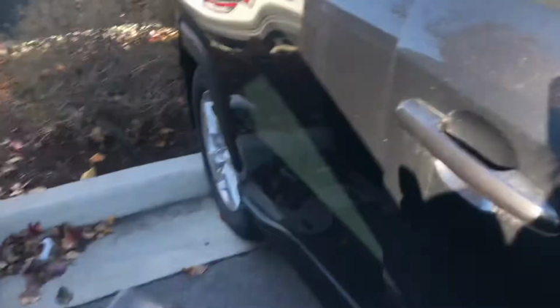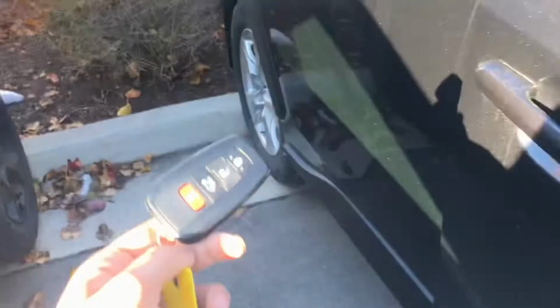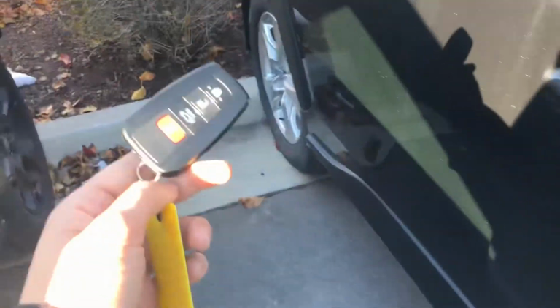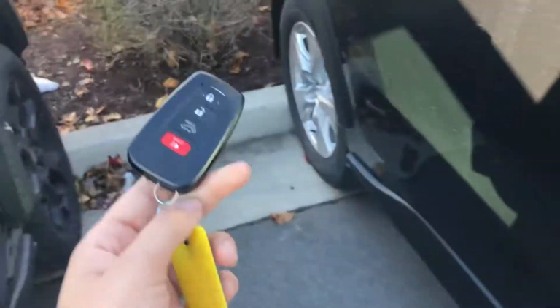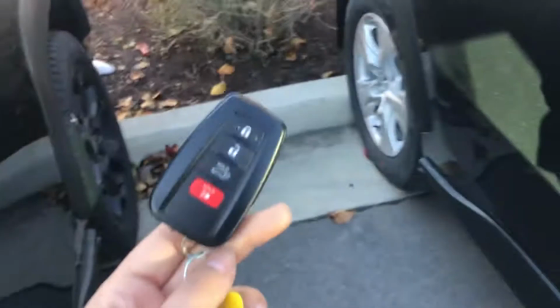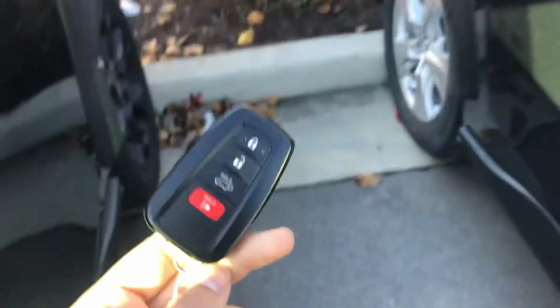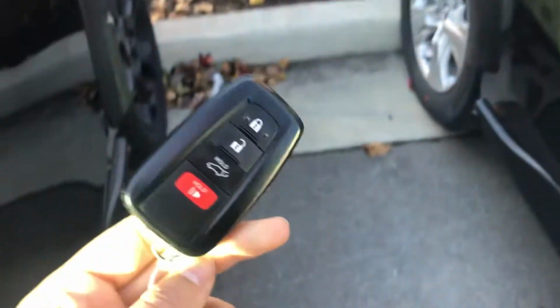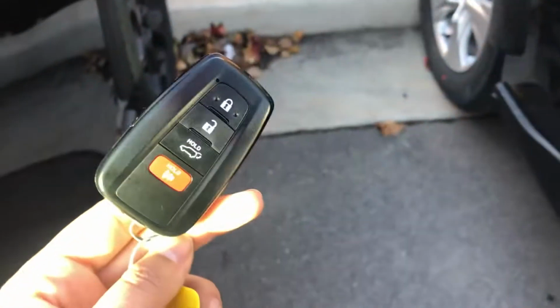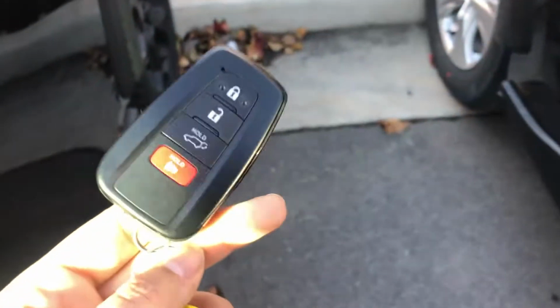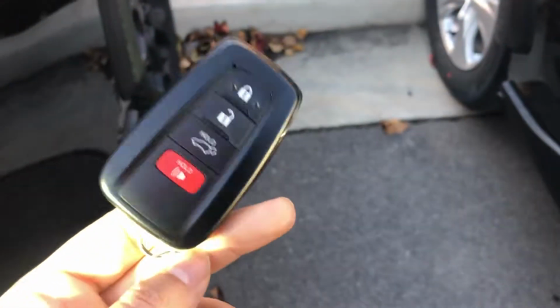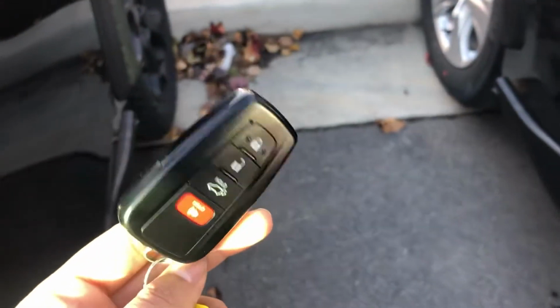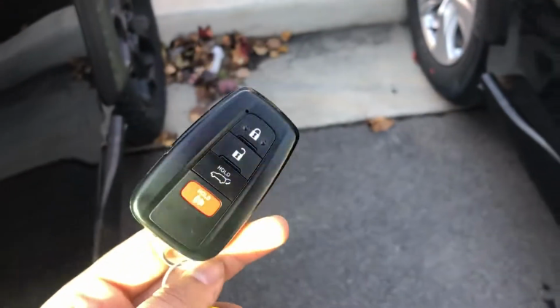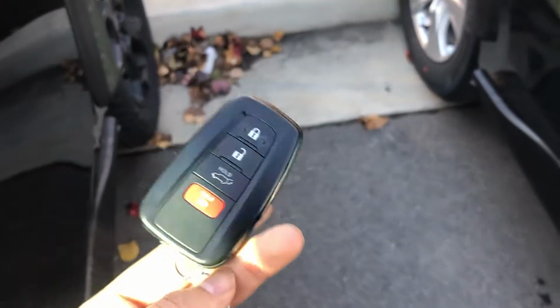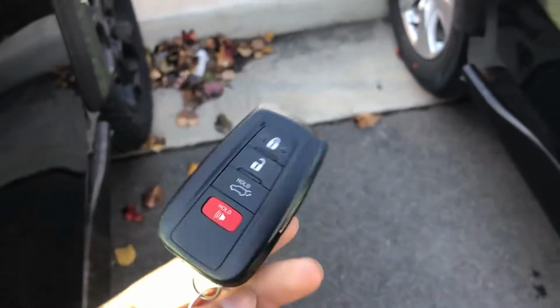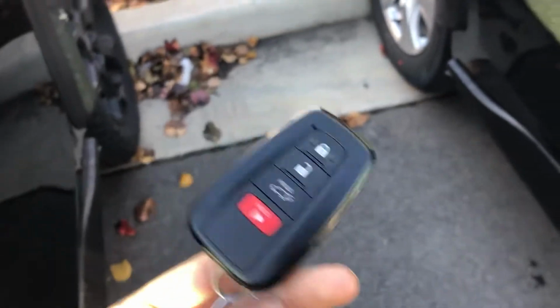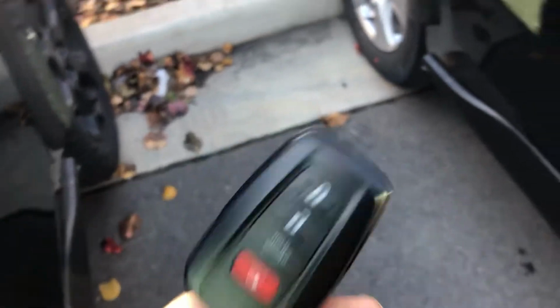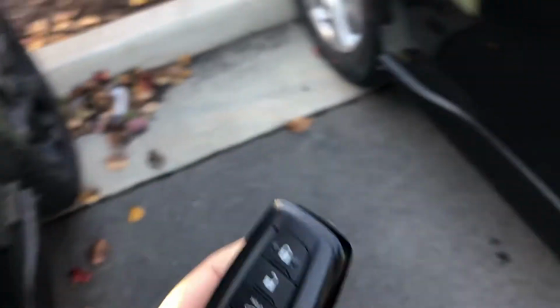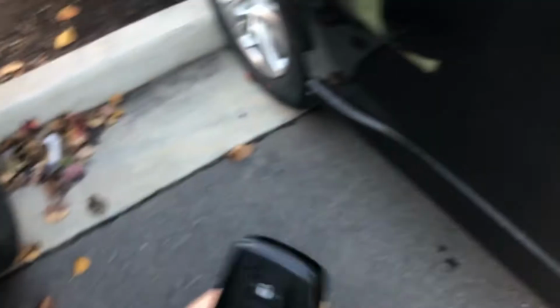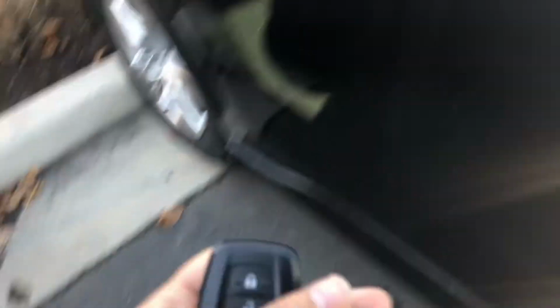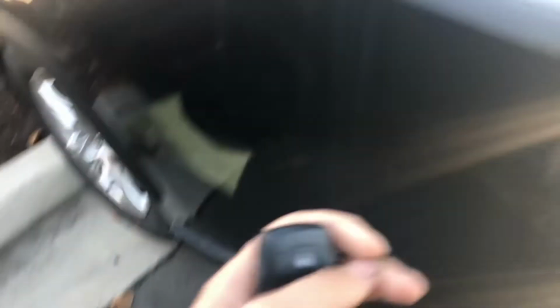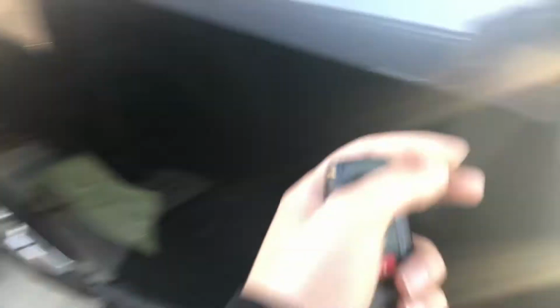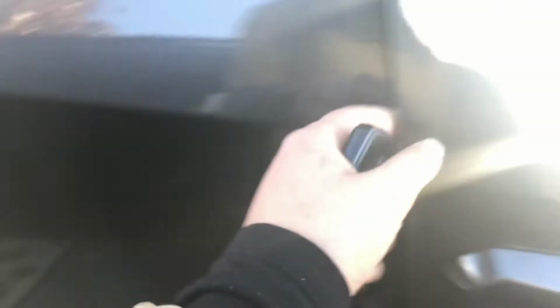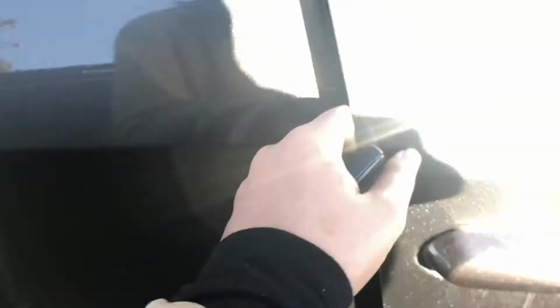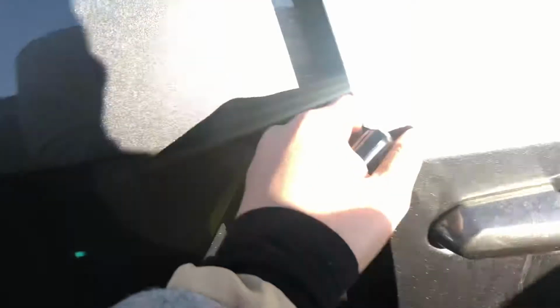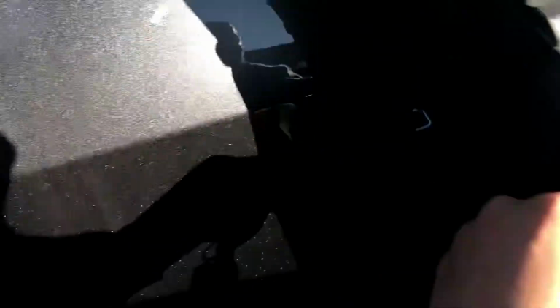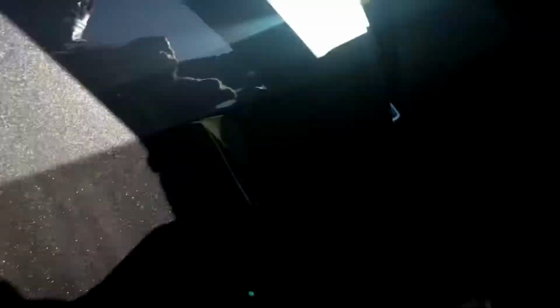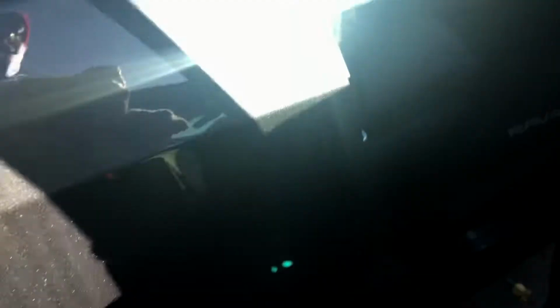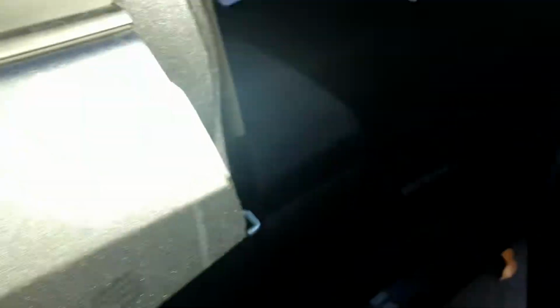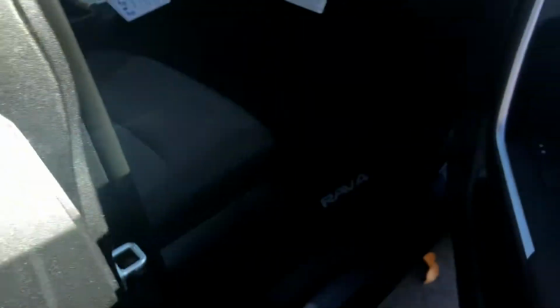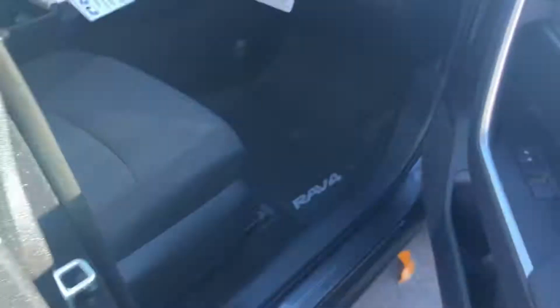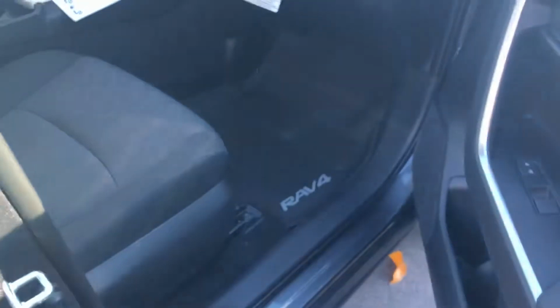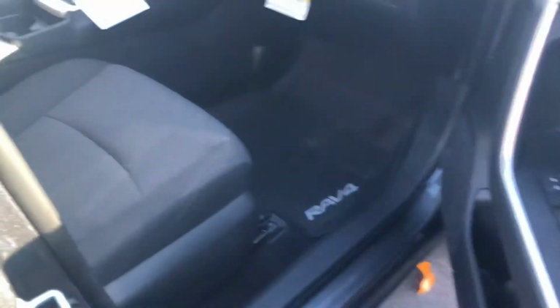Starting off with the keypad, you have a smart key system. This gives you a keyless entry and a push button start.